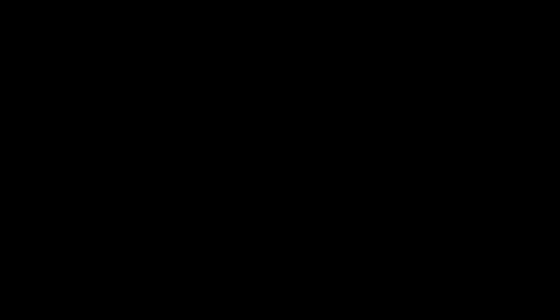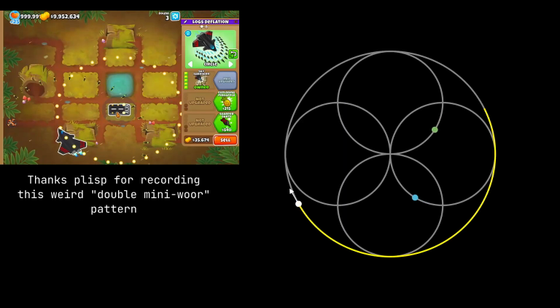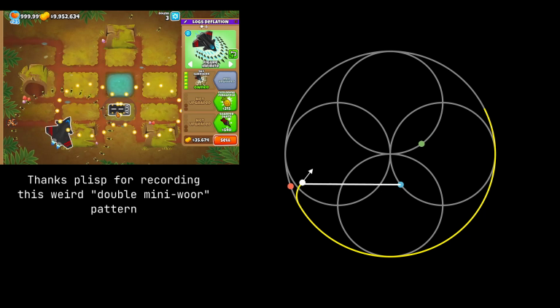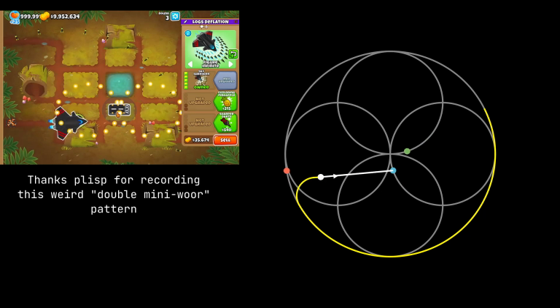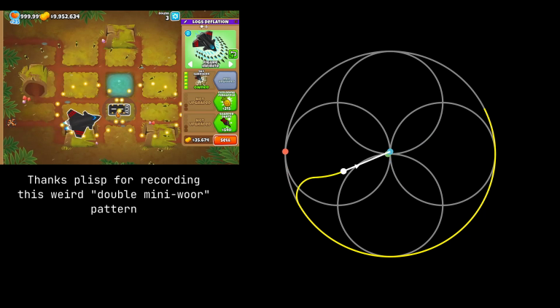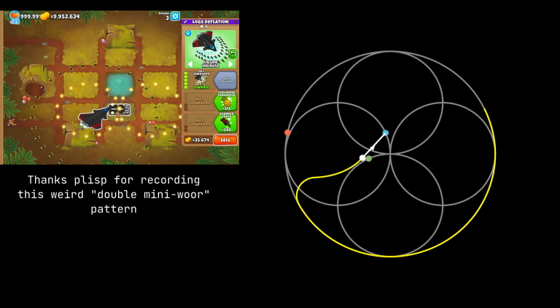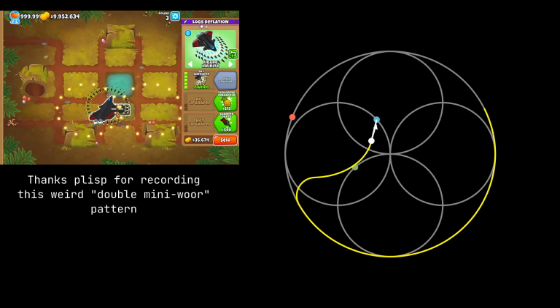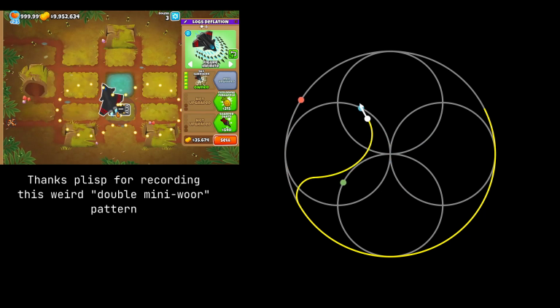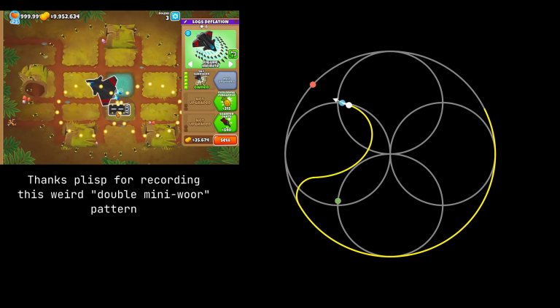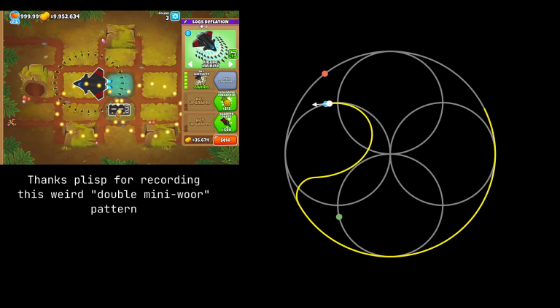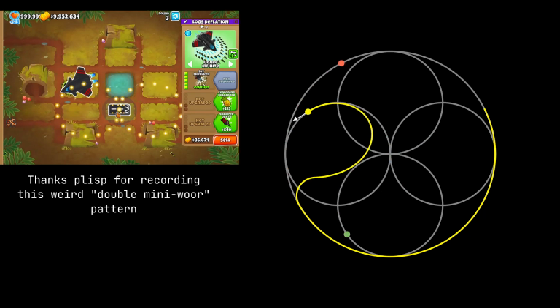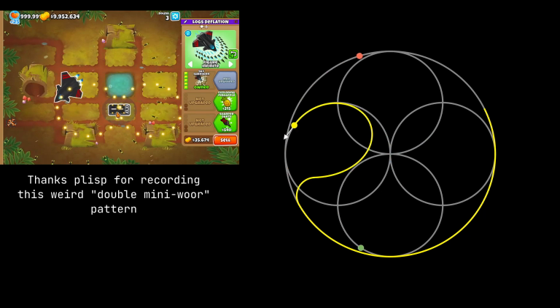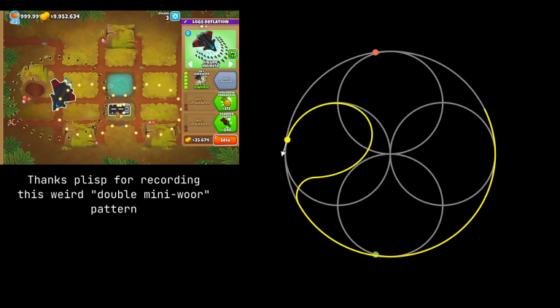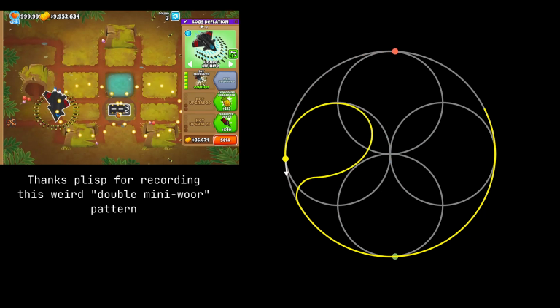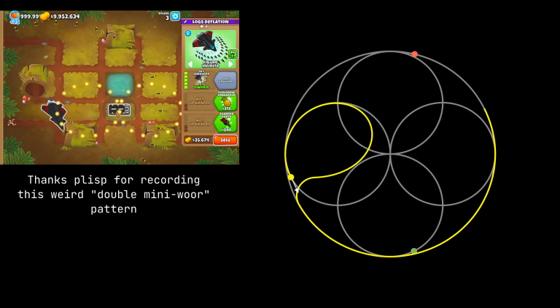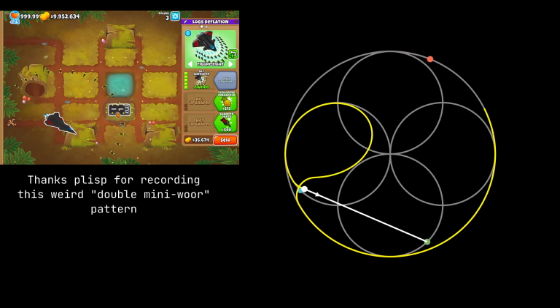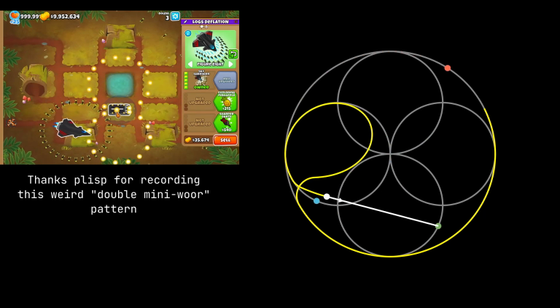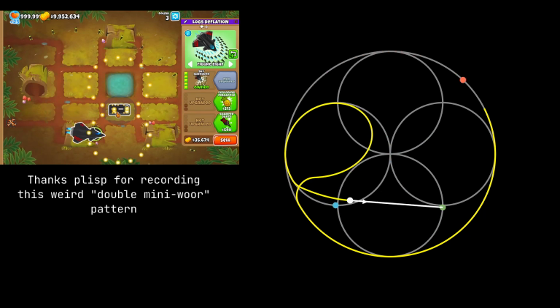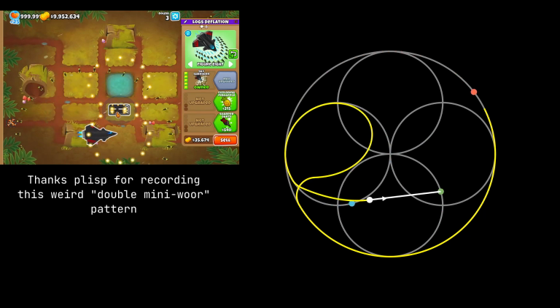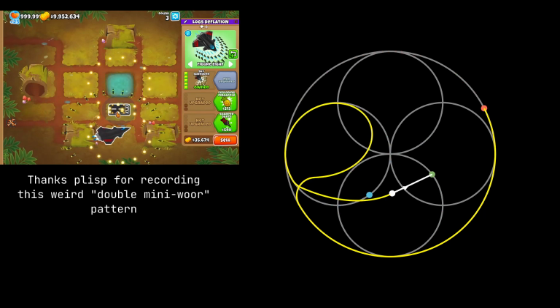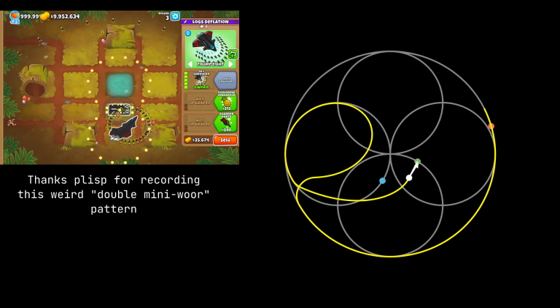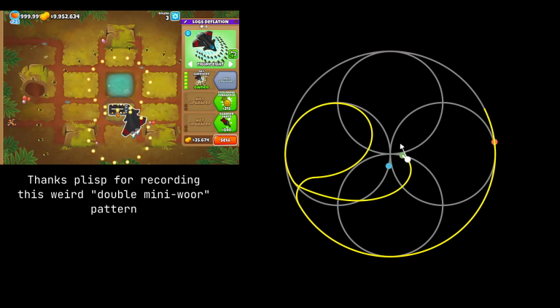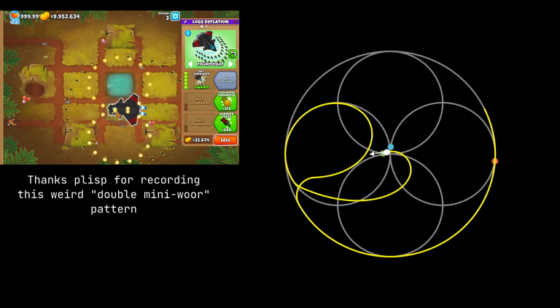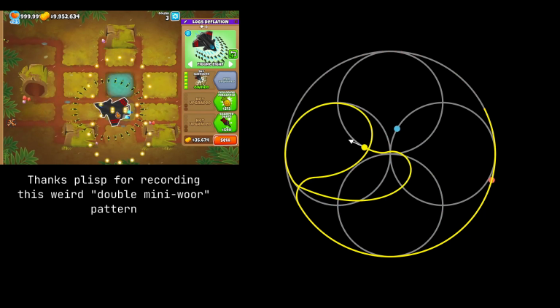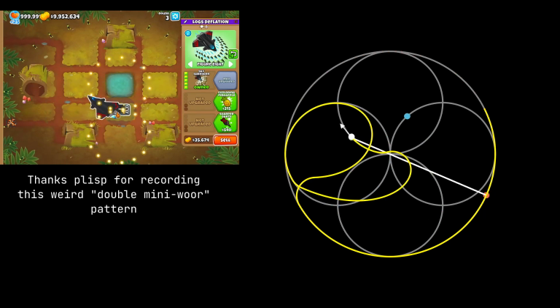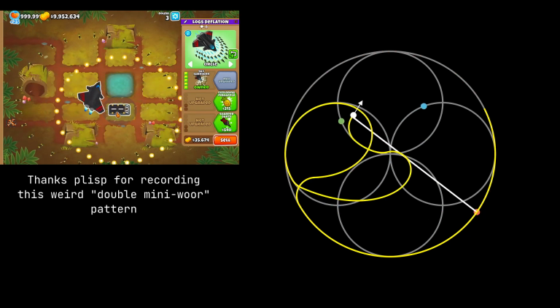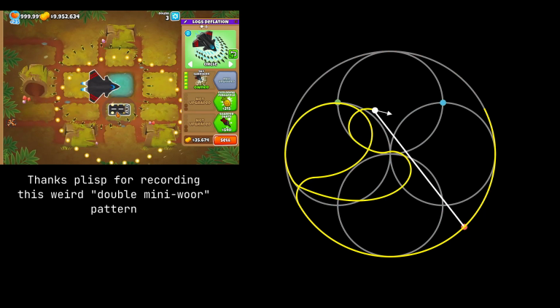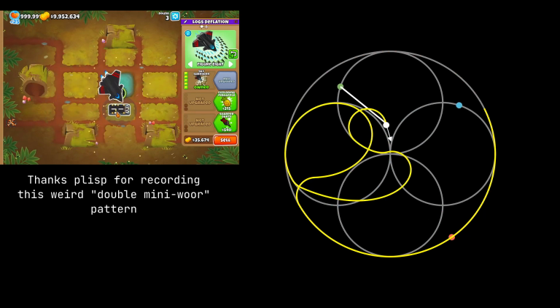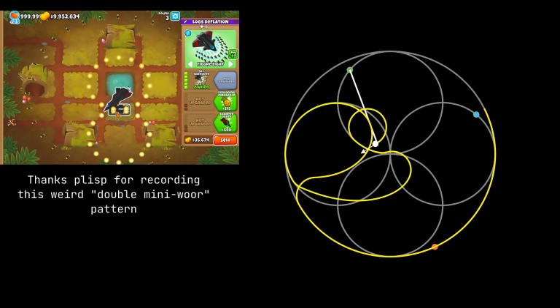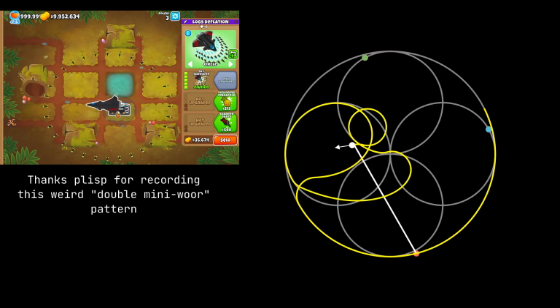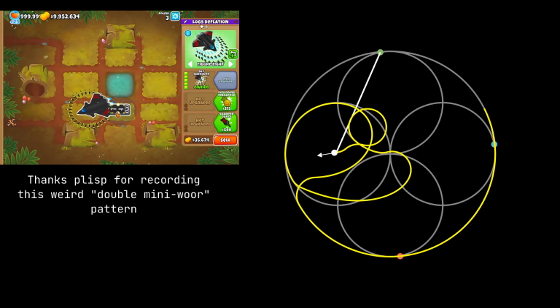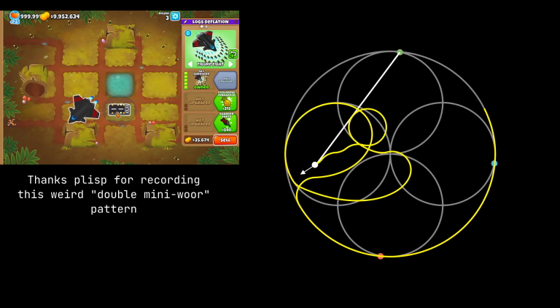We can also see how different loops and spins work when we consider the 3 paths and their target points.